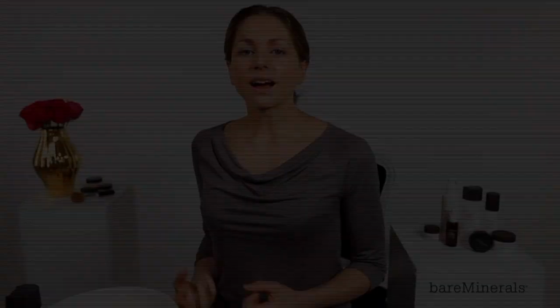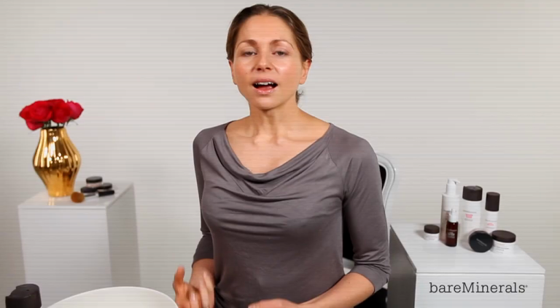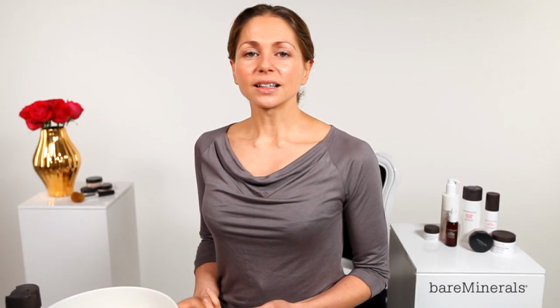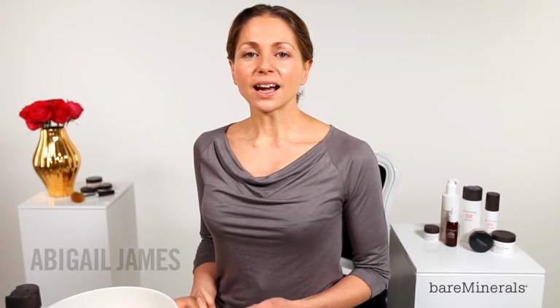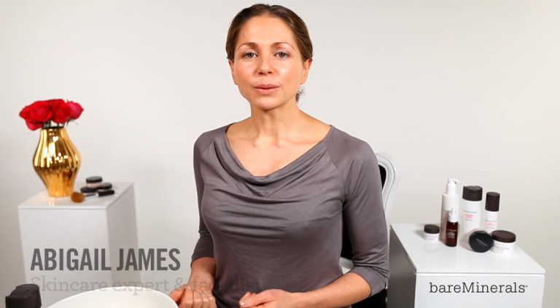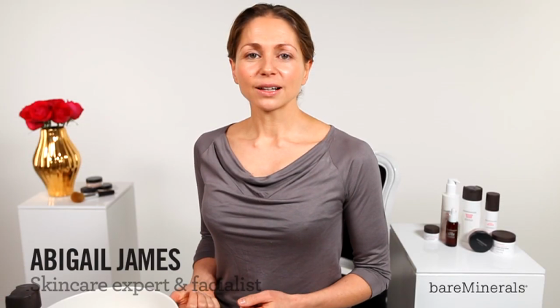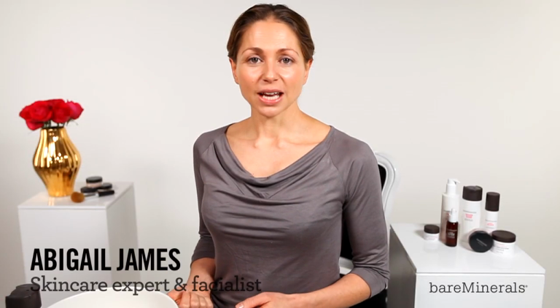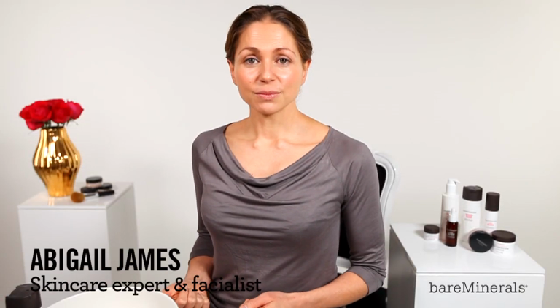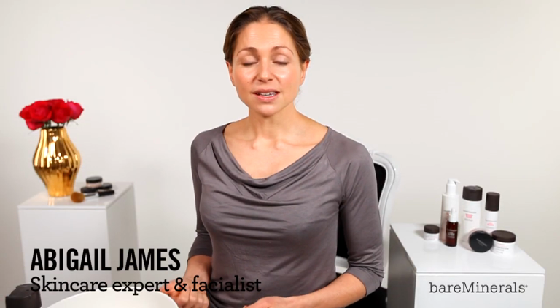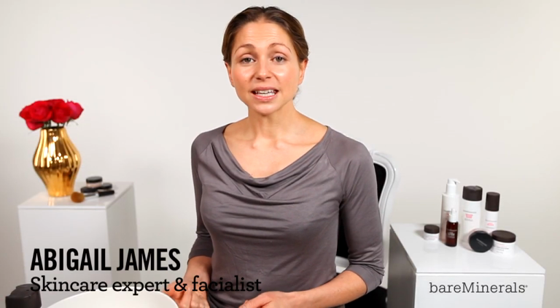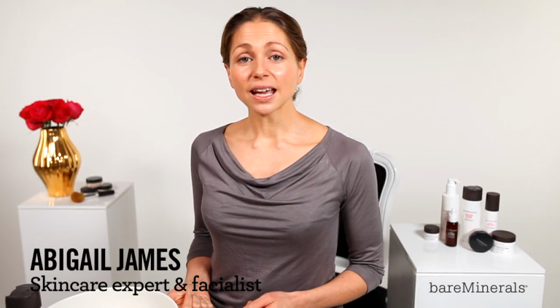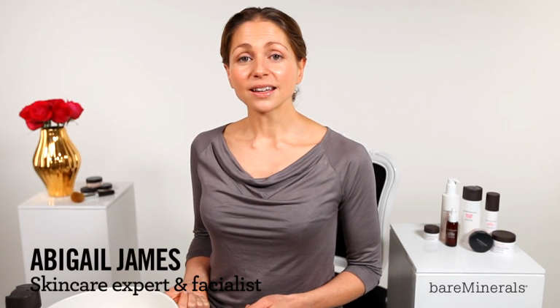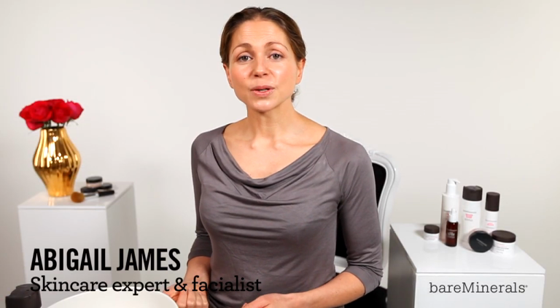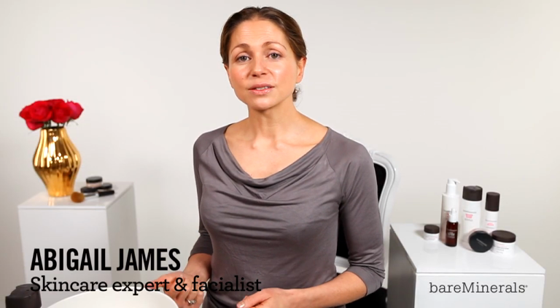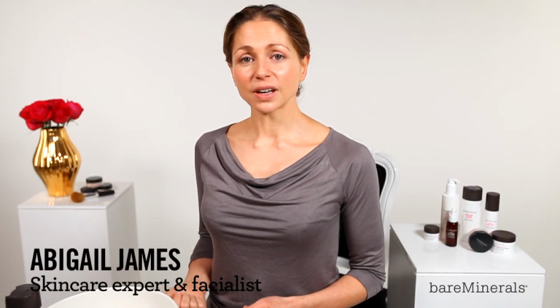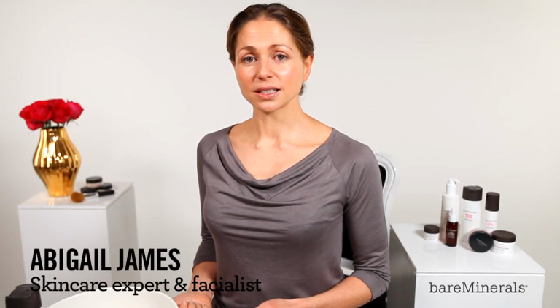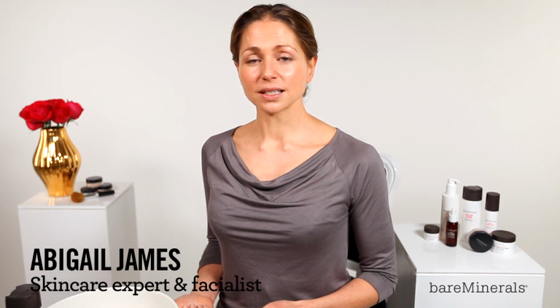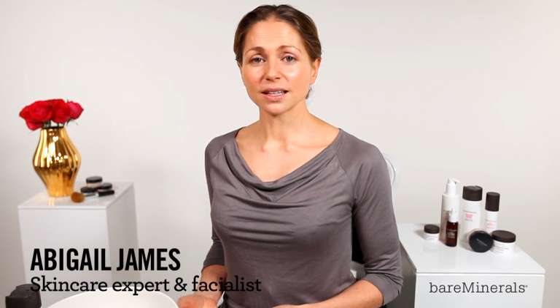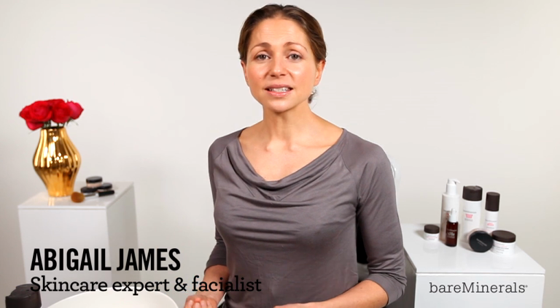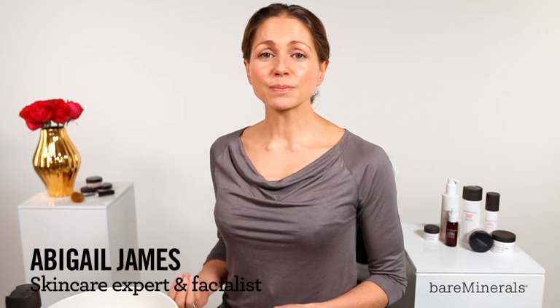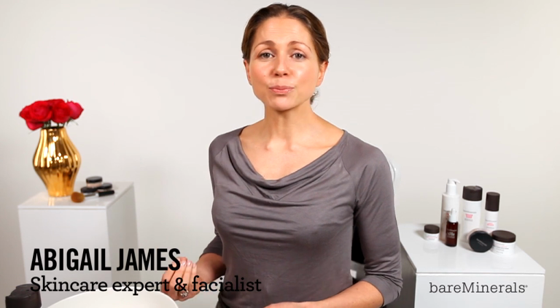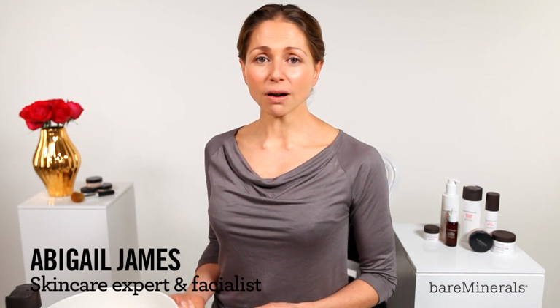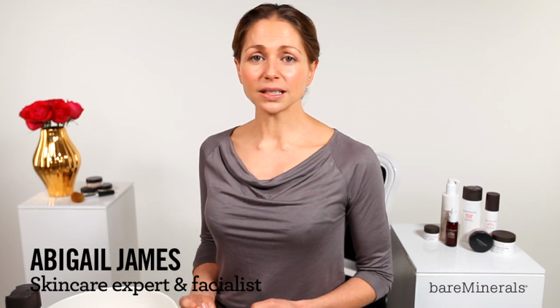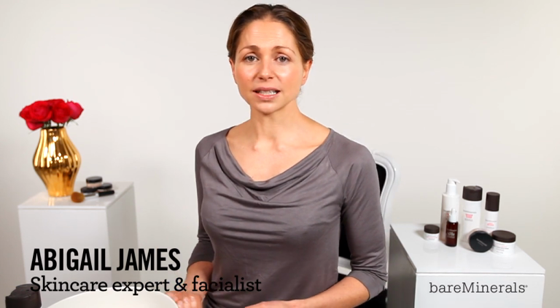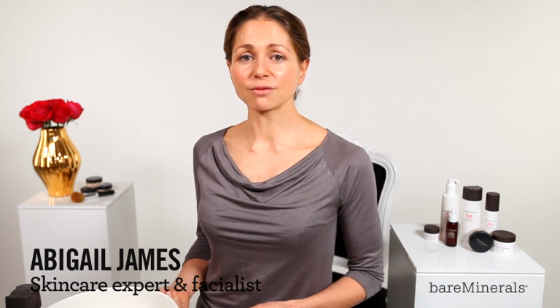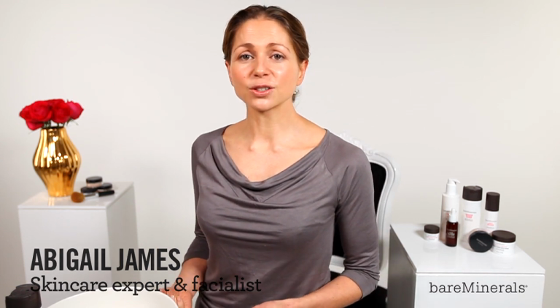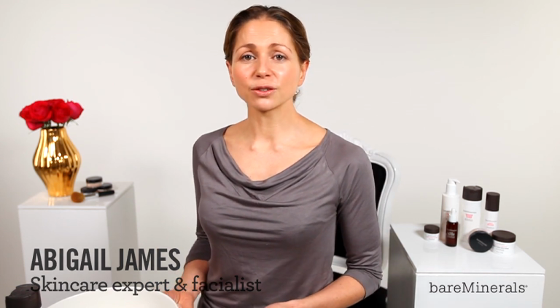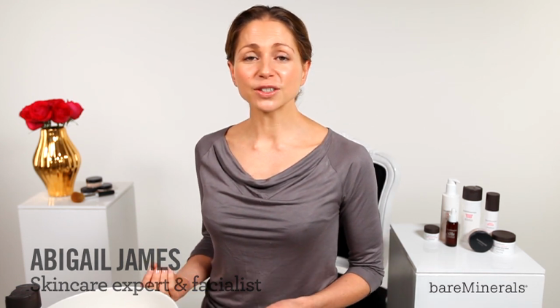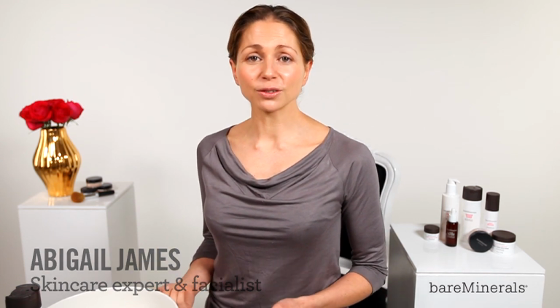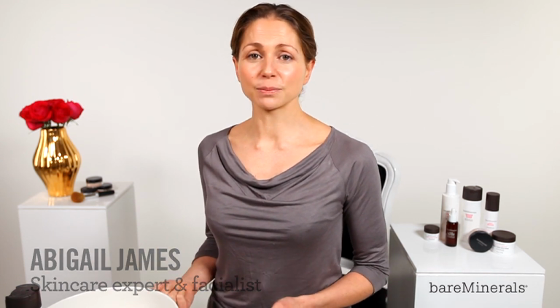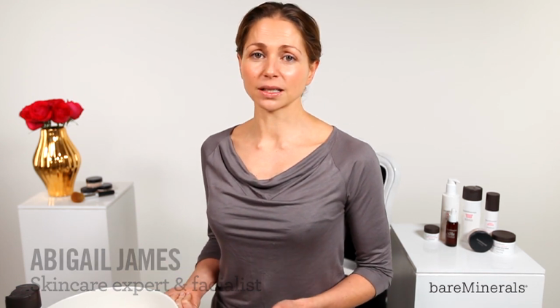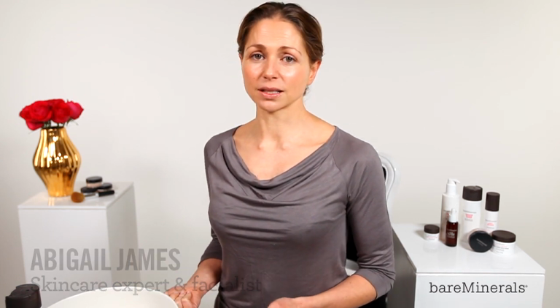Hi, I'm Abigail James, skincare expert and facialist. This is my brightening skin ritual for dull complexions.